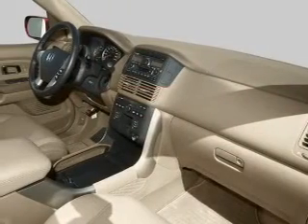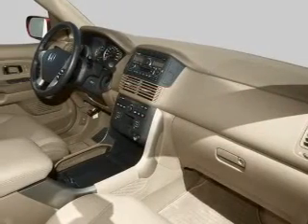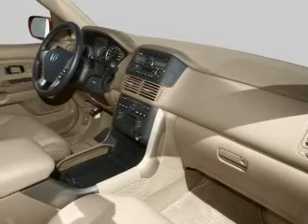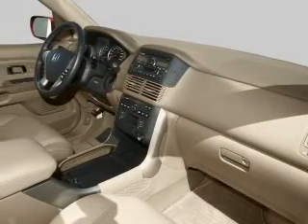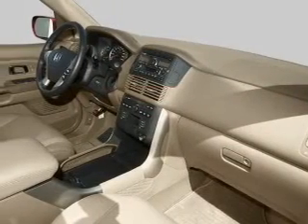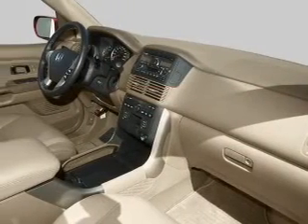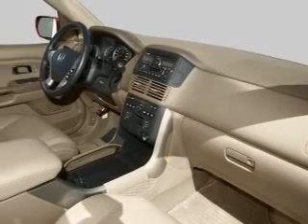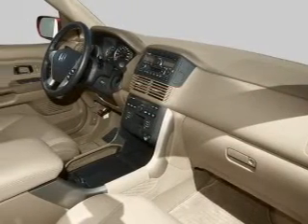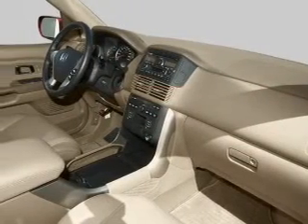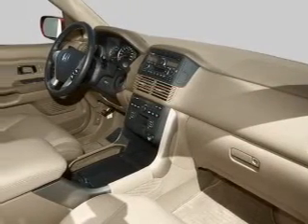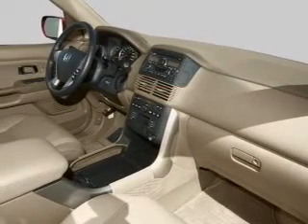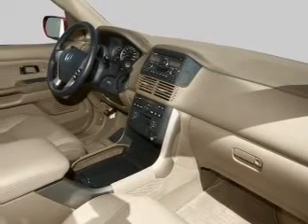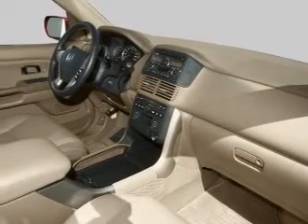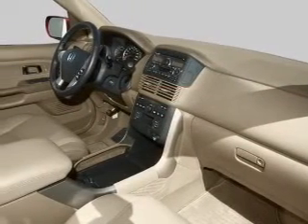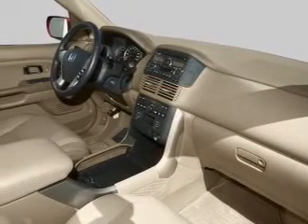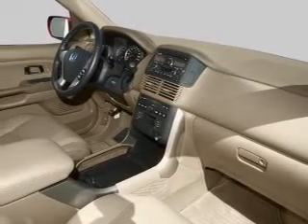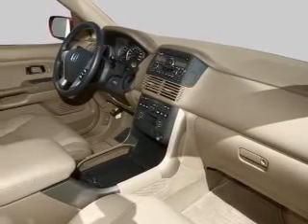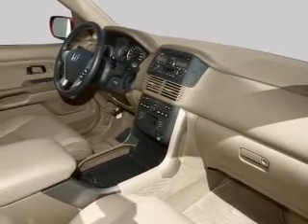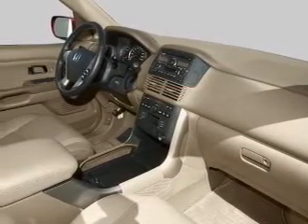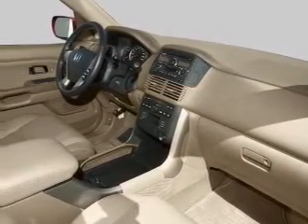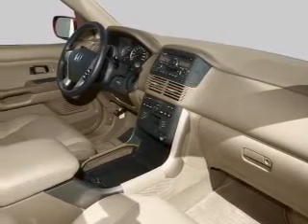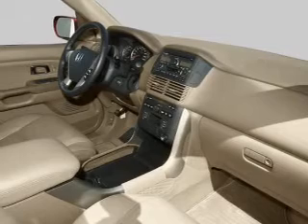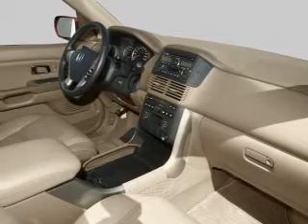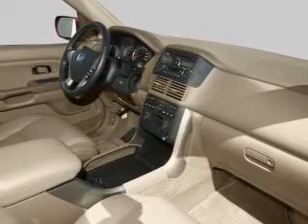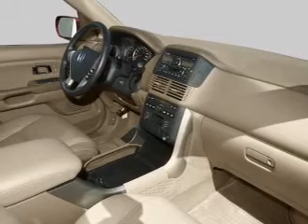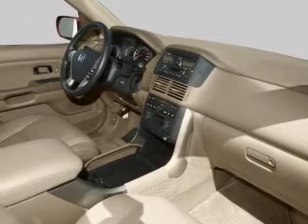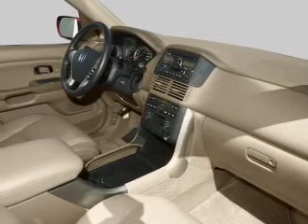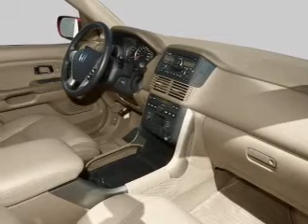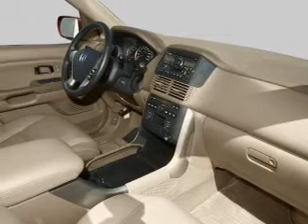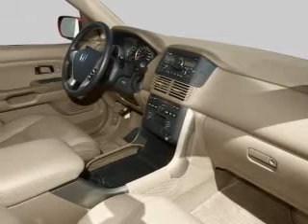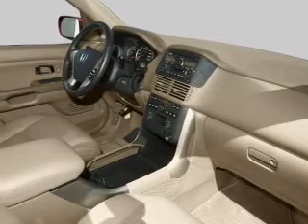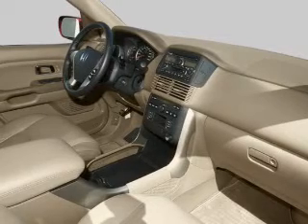Independent suspension. Our website offers more information on all of our vehicles. Call us today to start test driving.